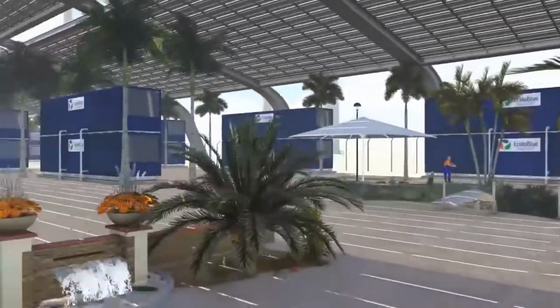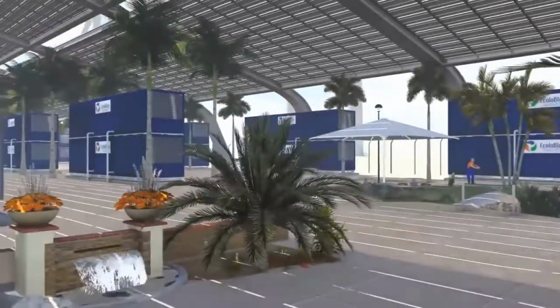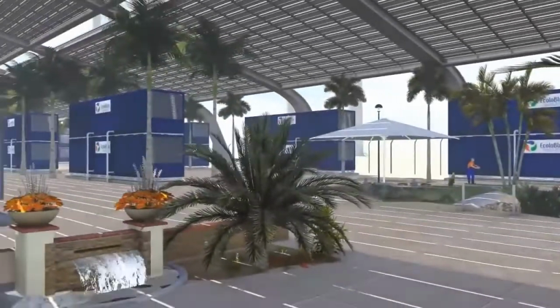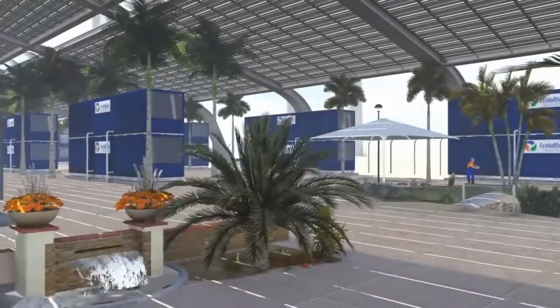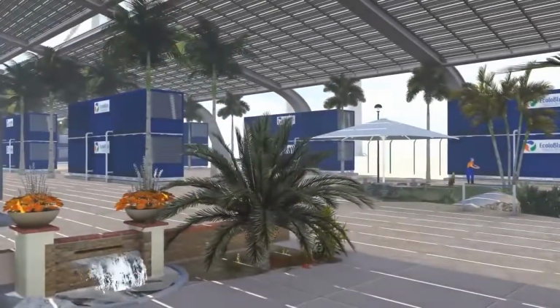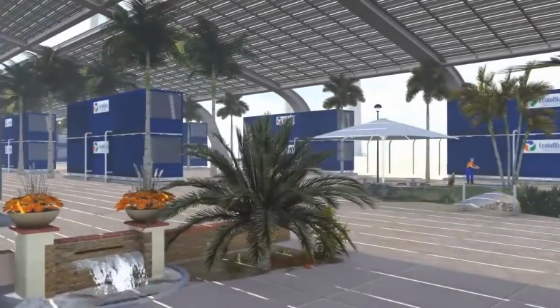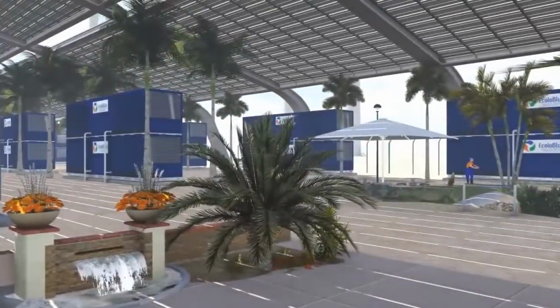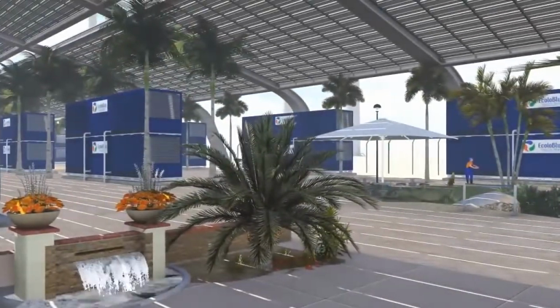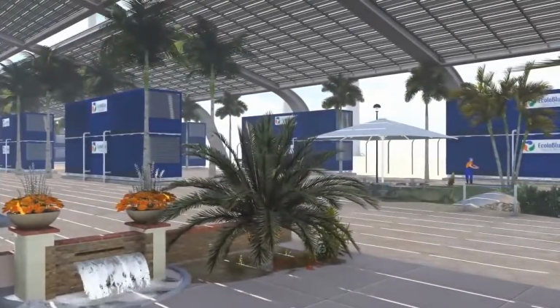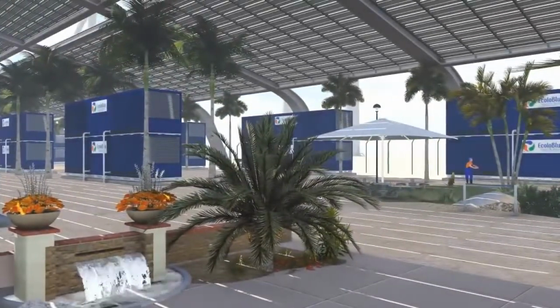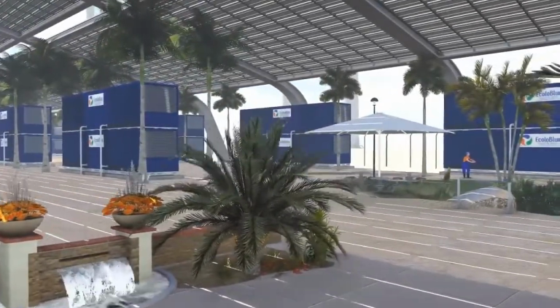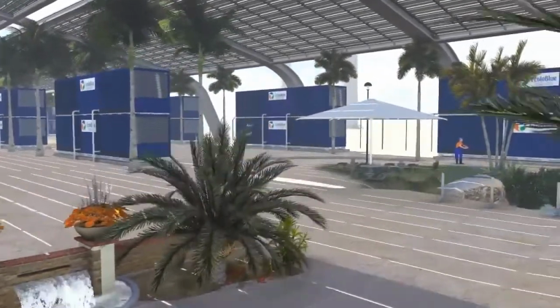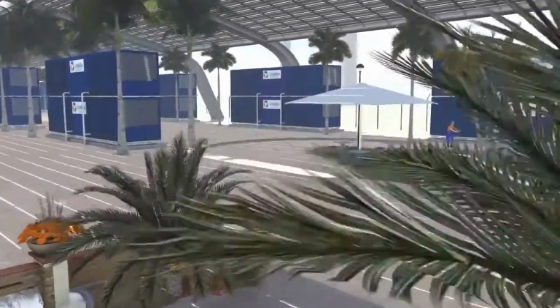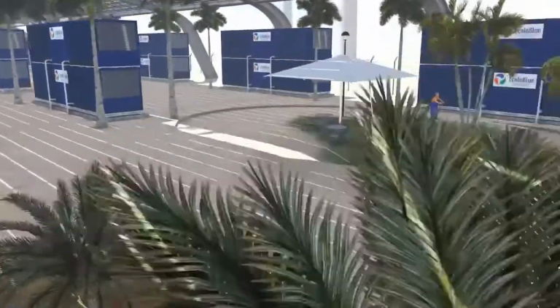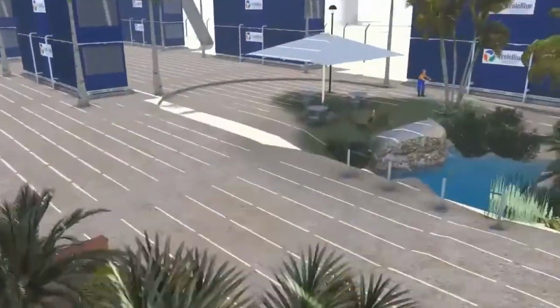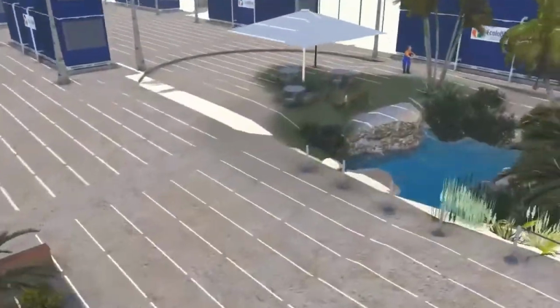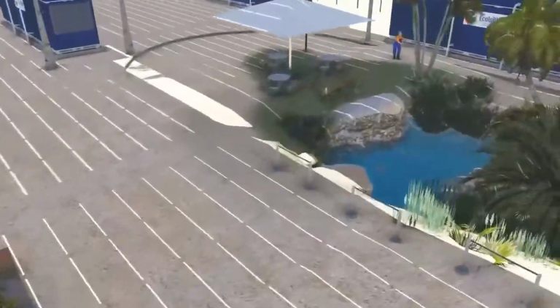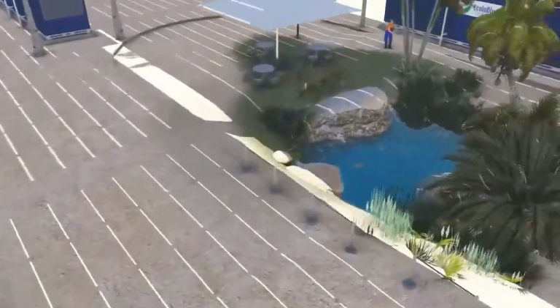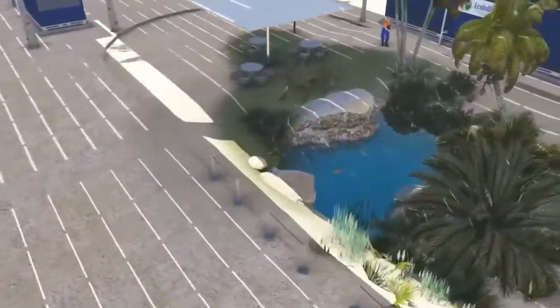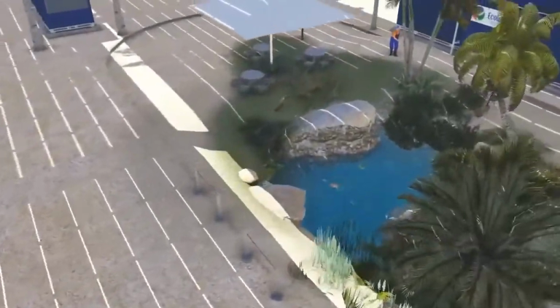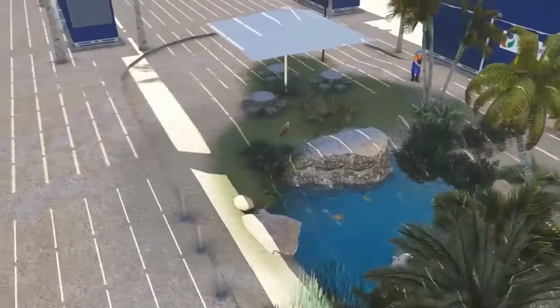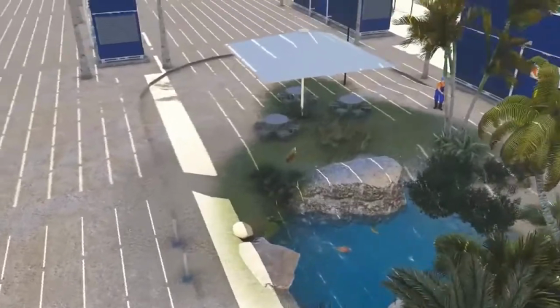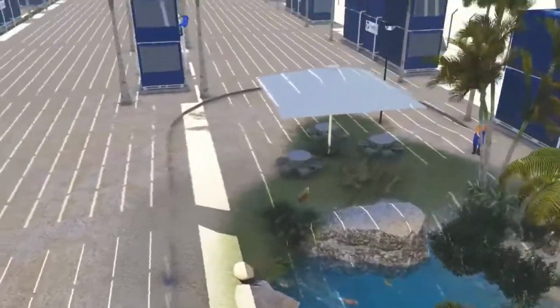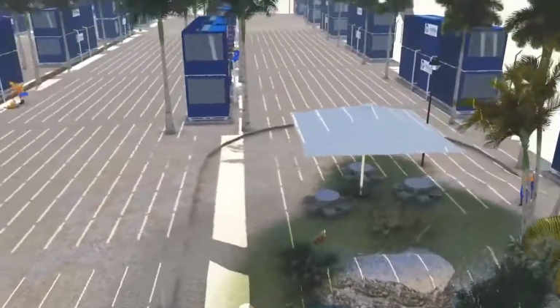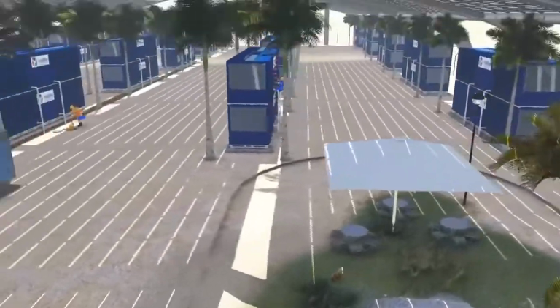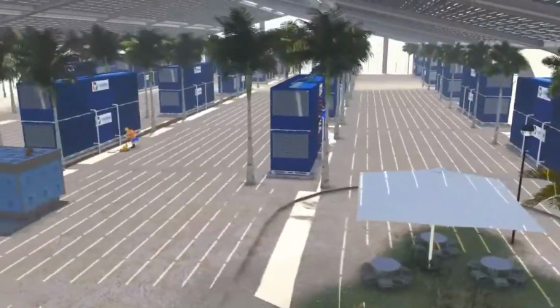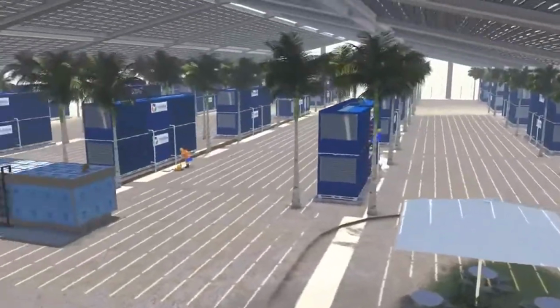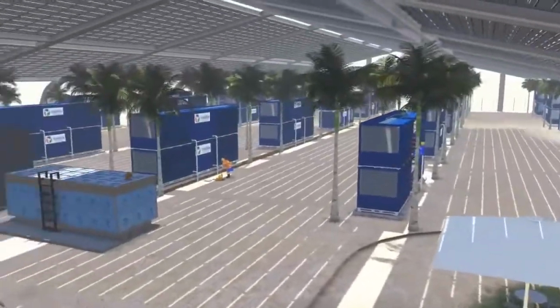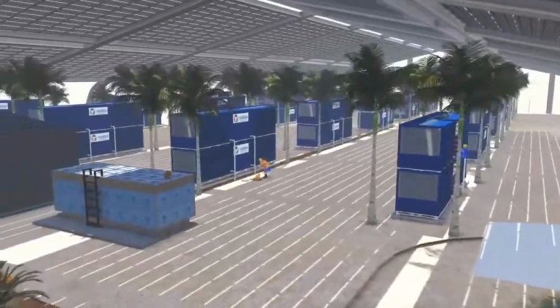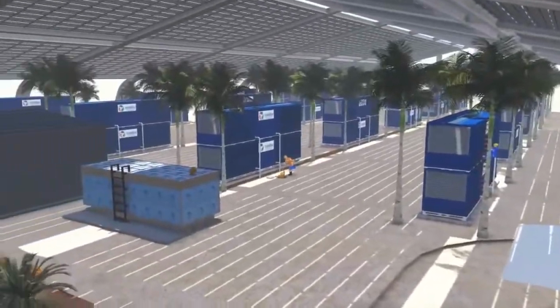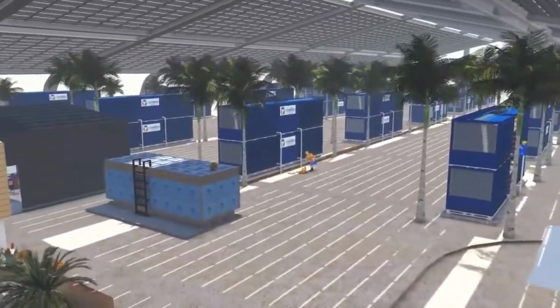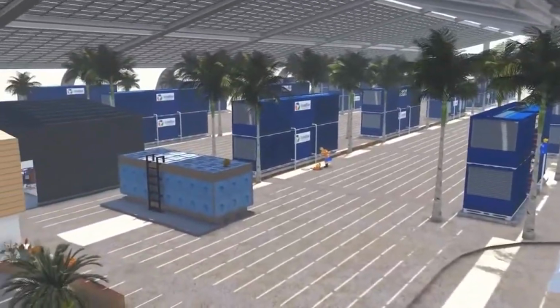Many trees will be planted to keep the highest level of relative humidity possible, as well as to create new vegetation.